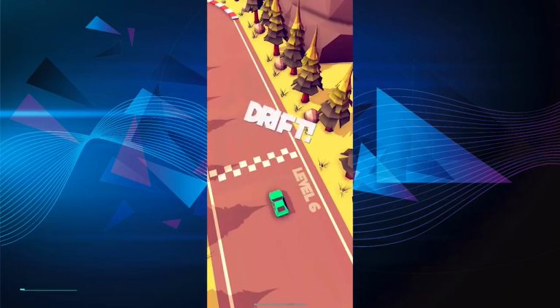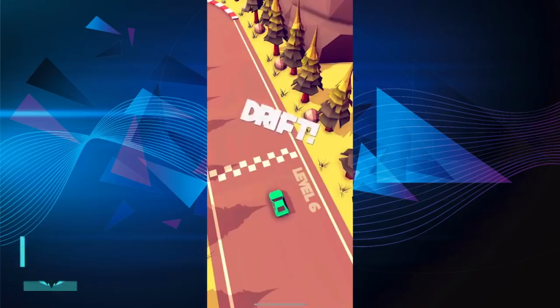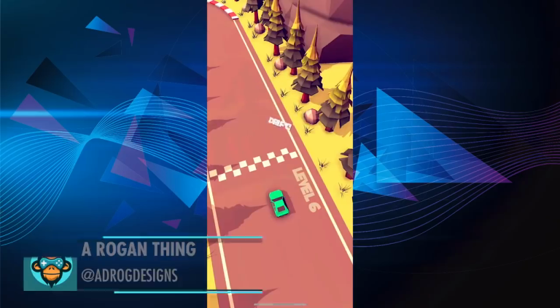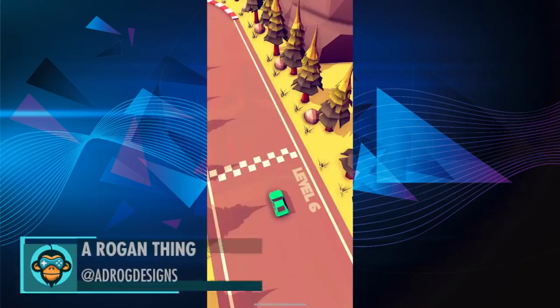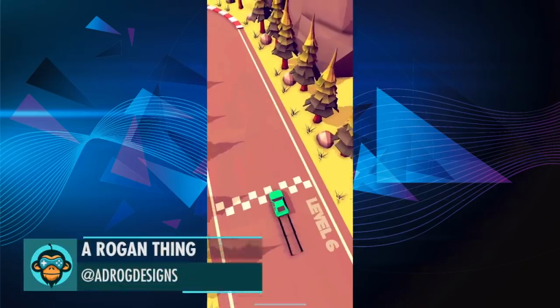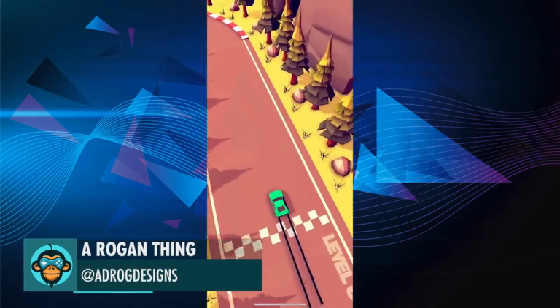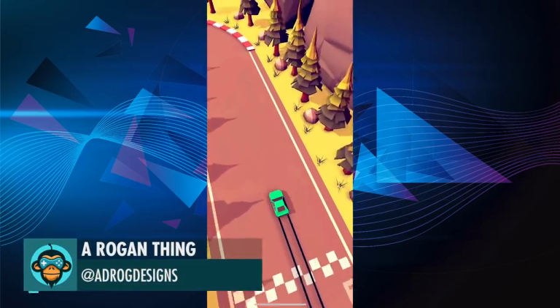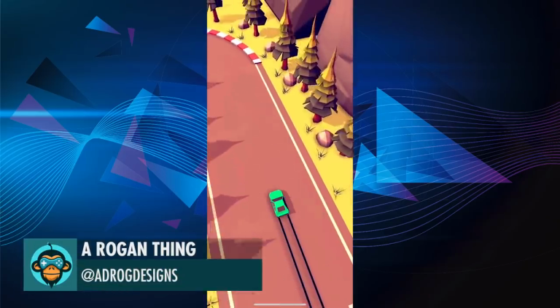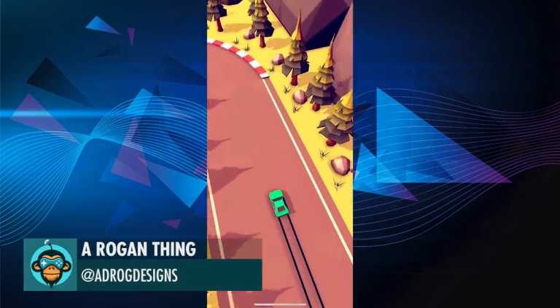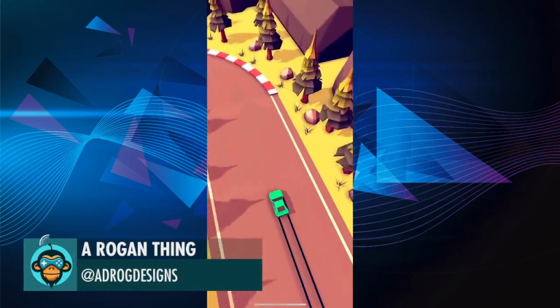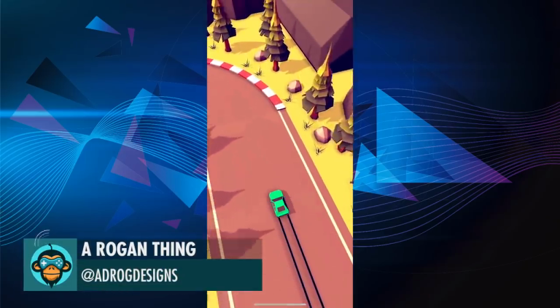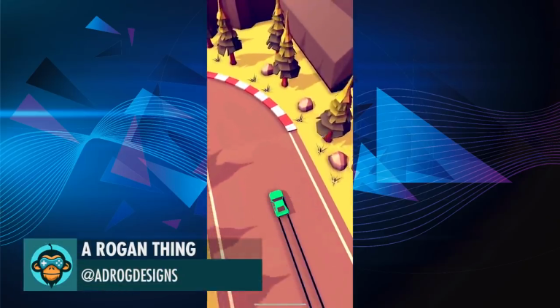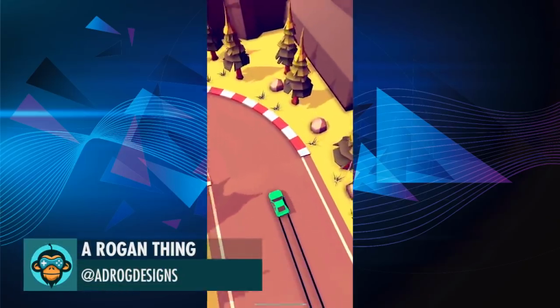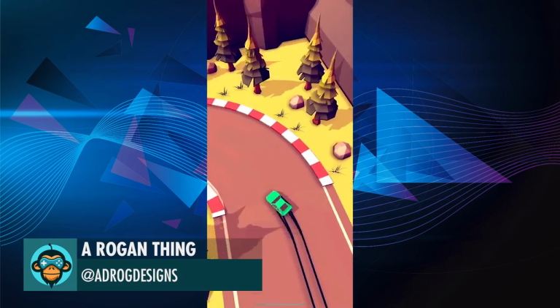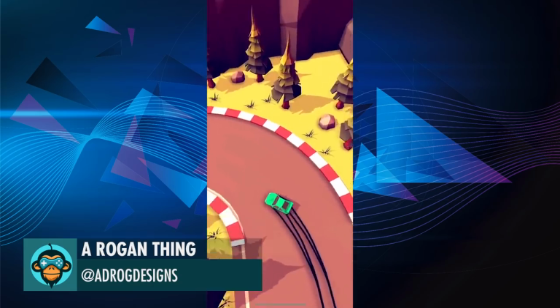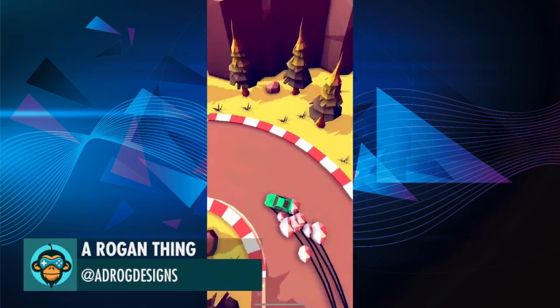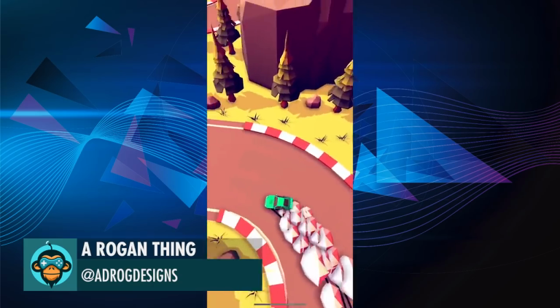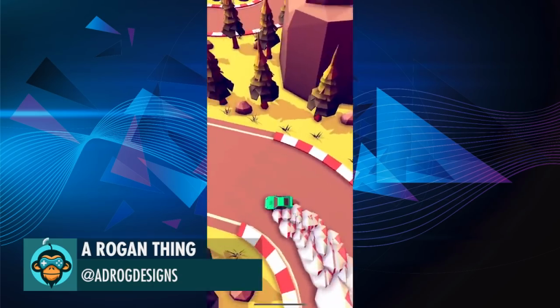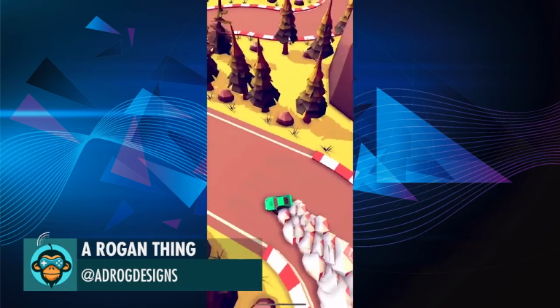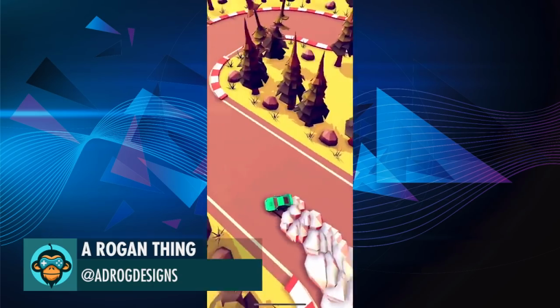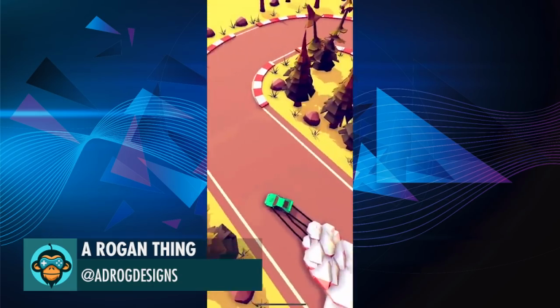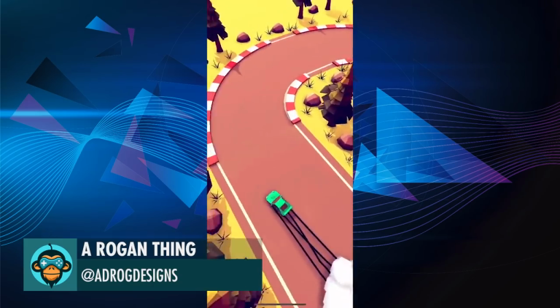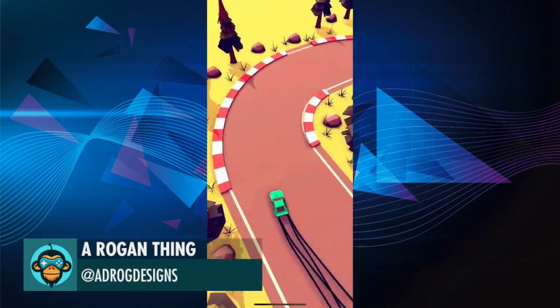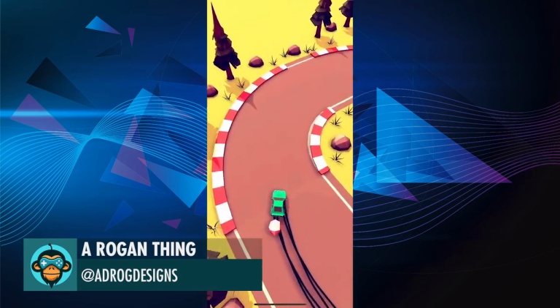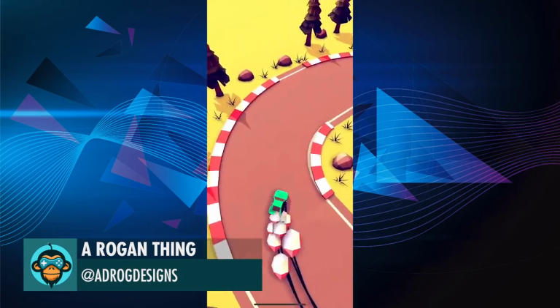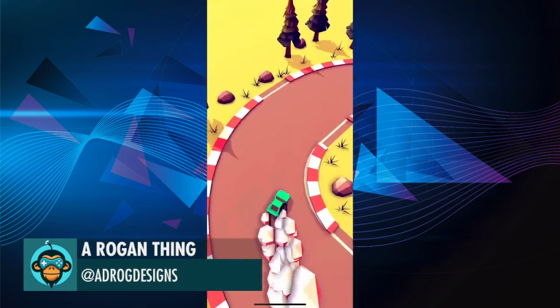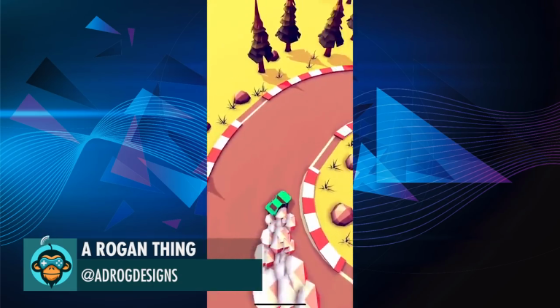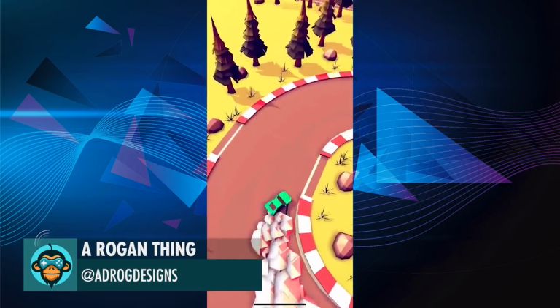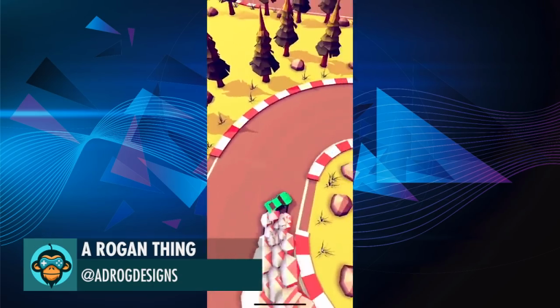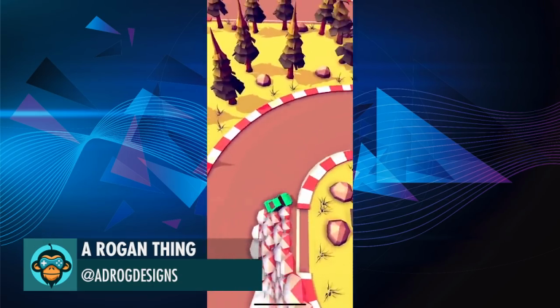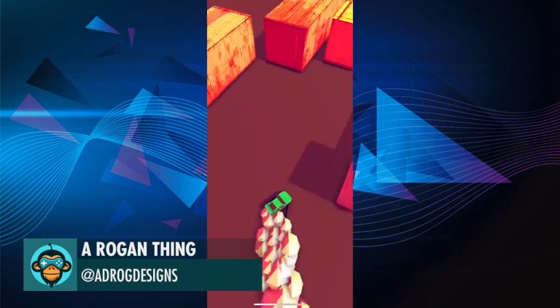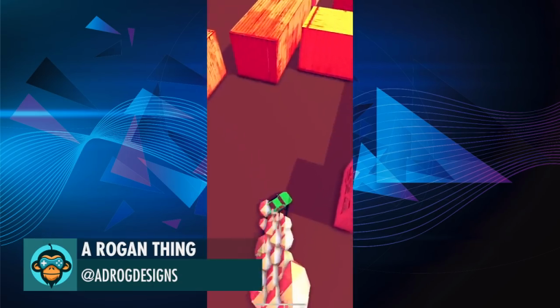Little hyper casual drift game for fun, coming to mobile by Rogue and Thing.